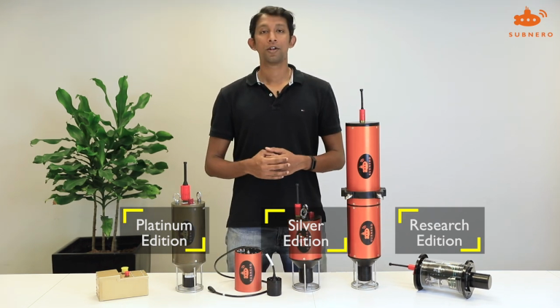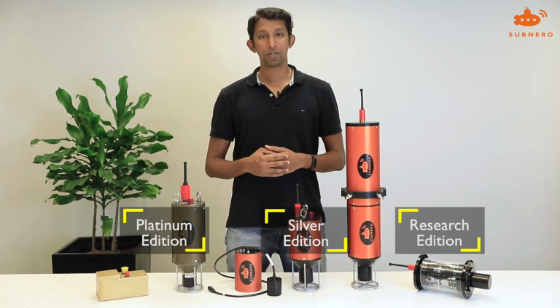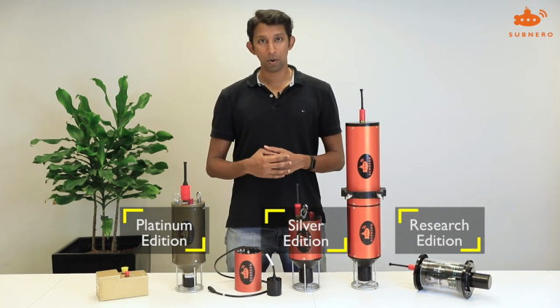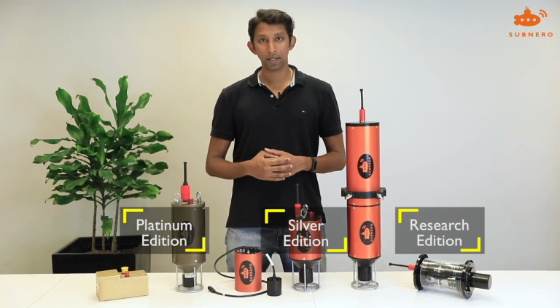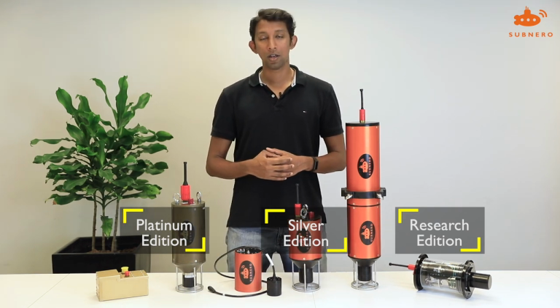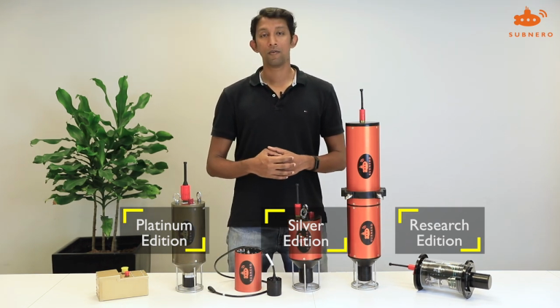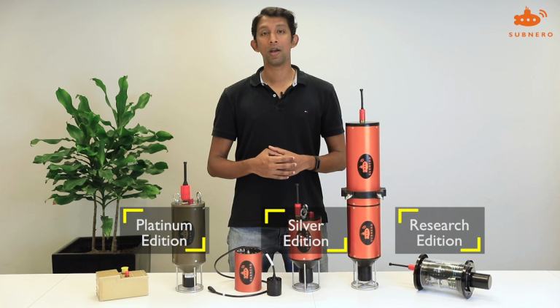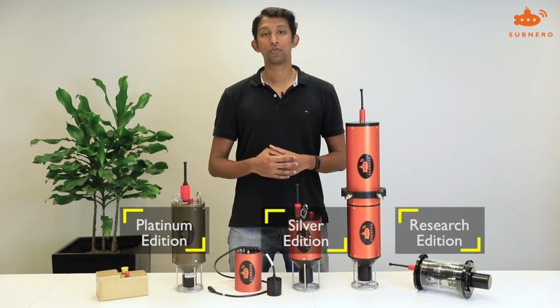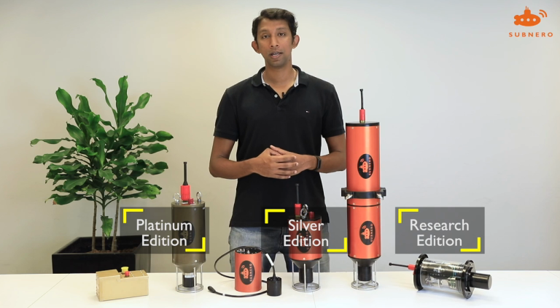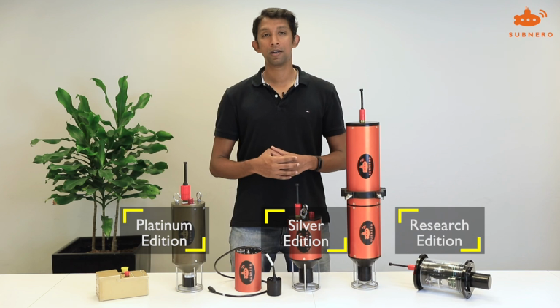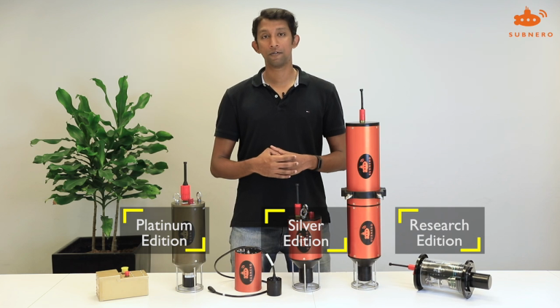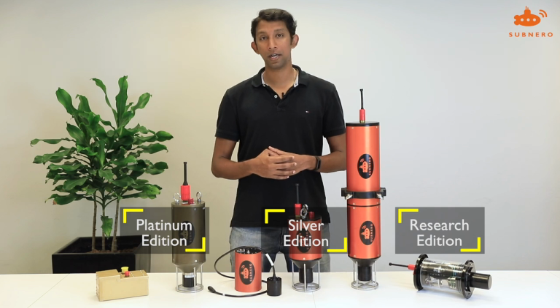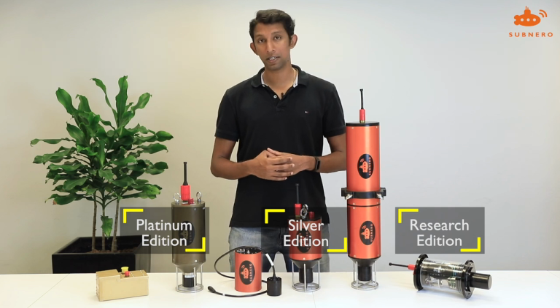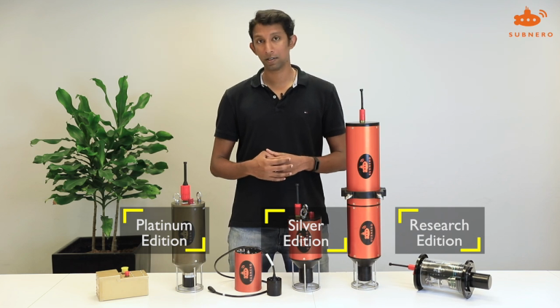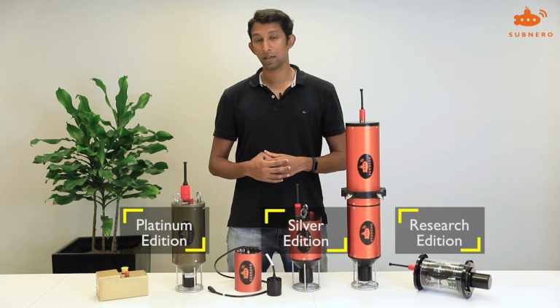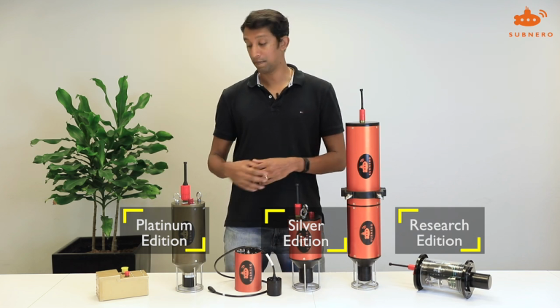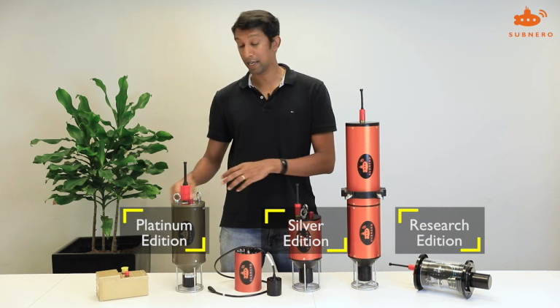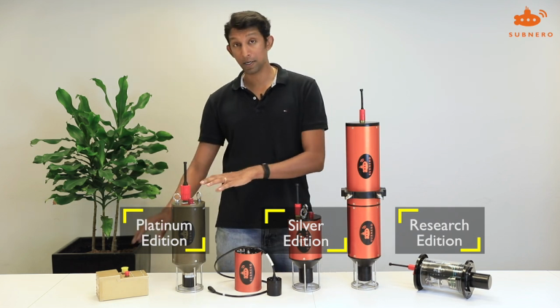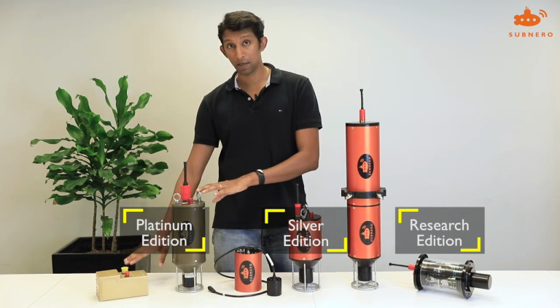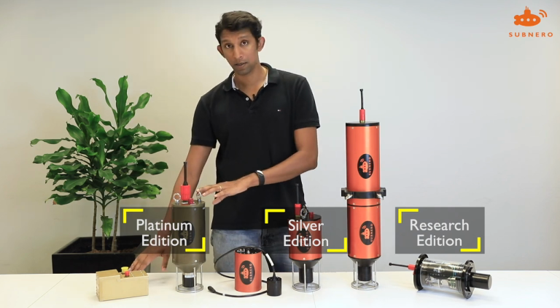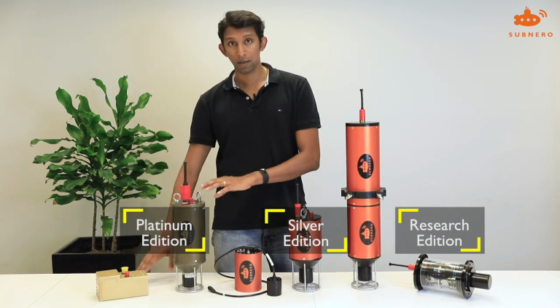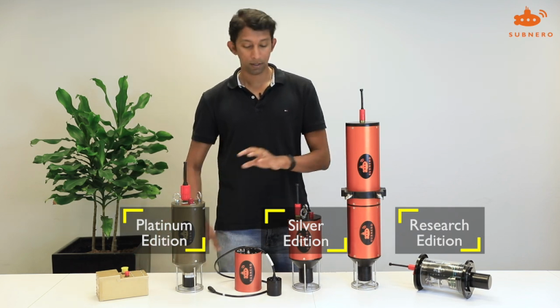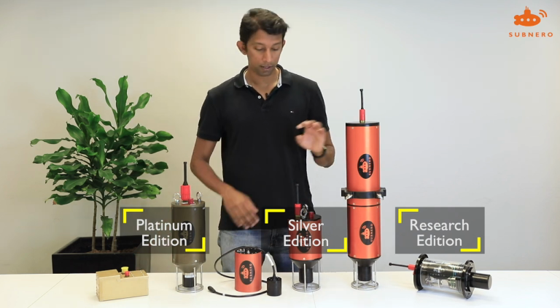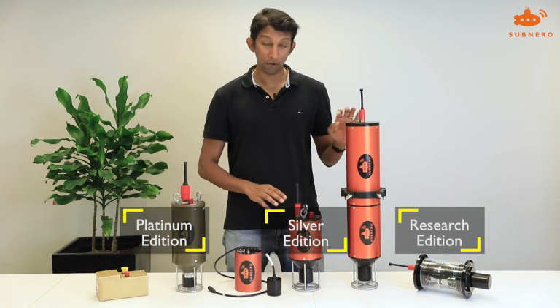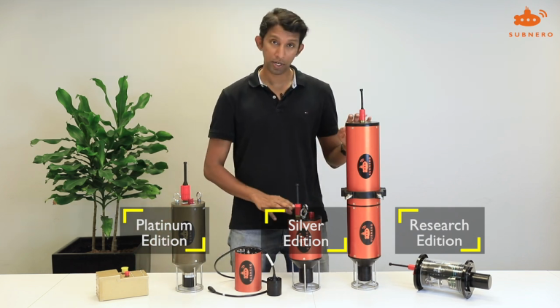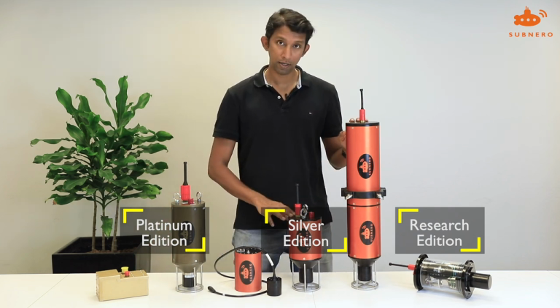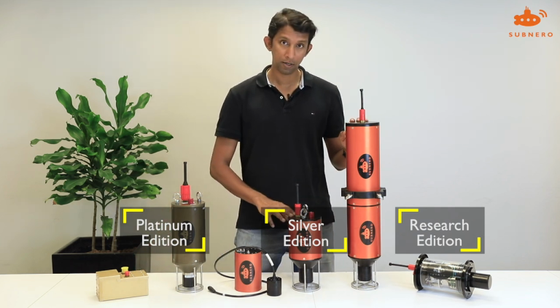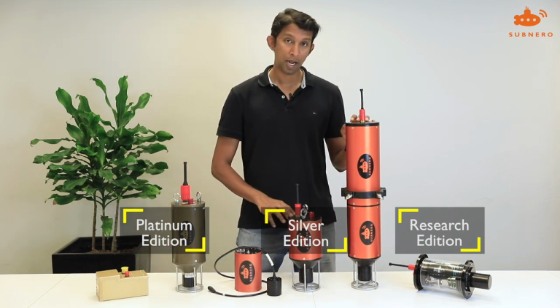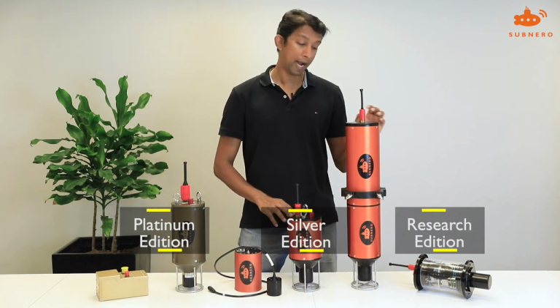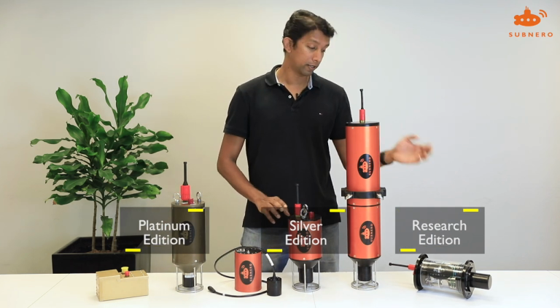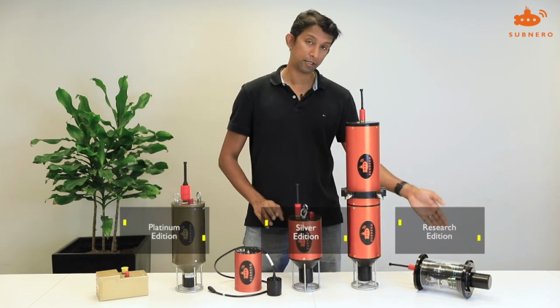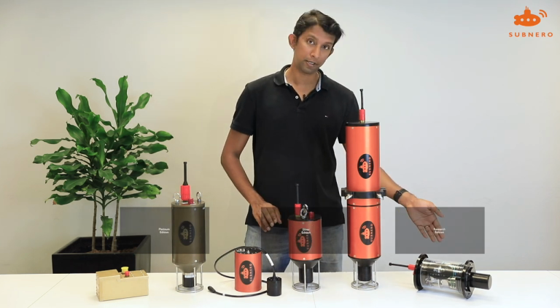To summarize, we have three different editions: the platinum edition, the silver edition, and the research edition.